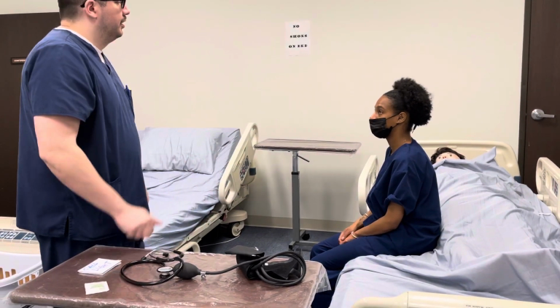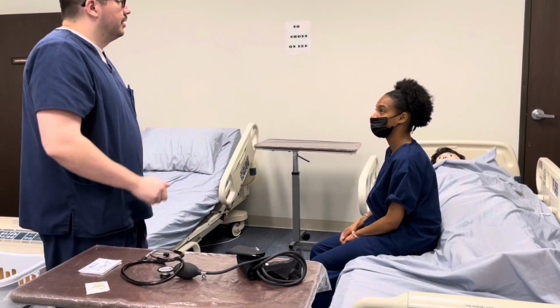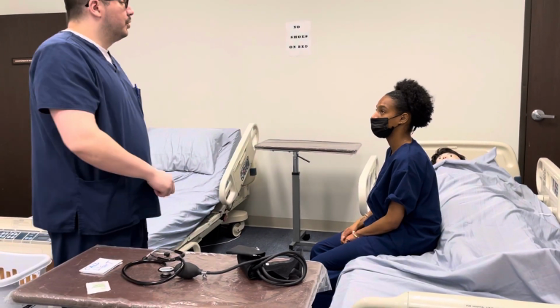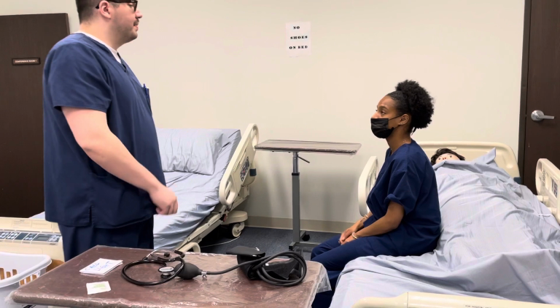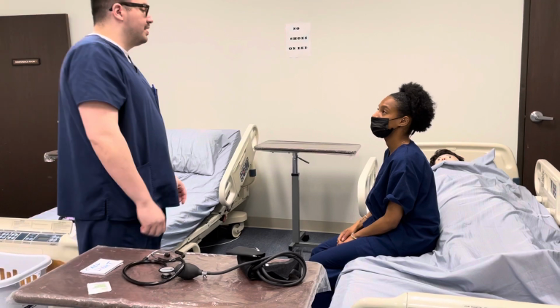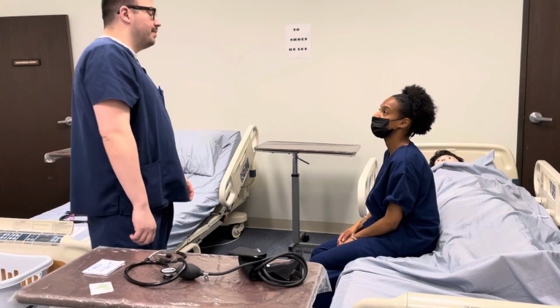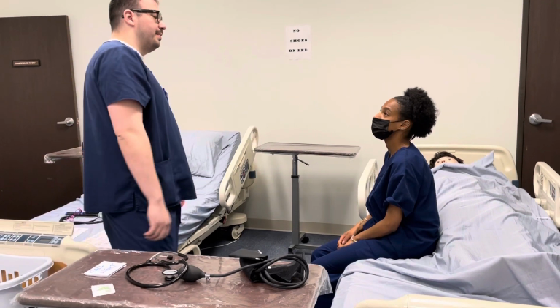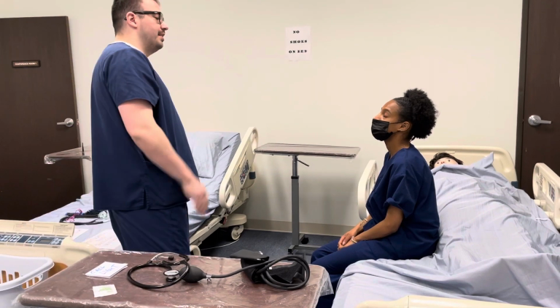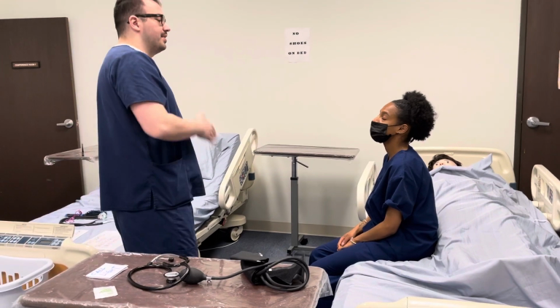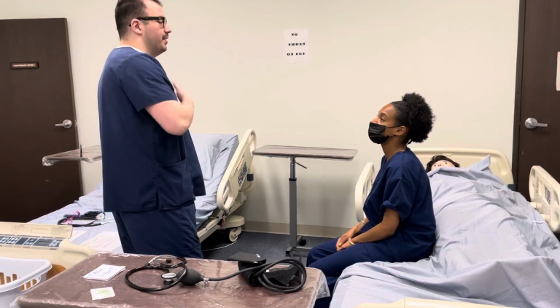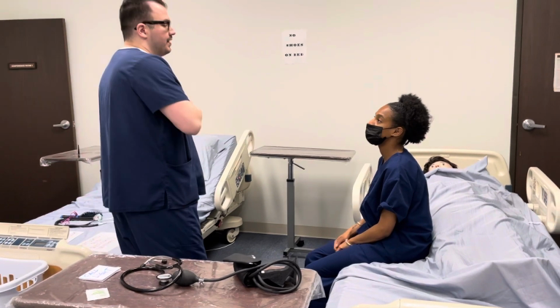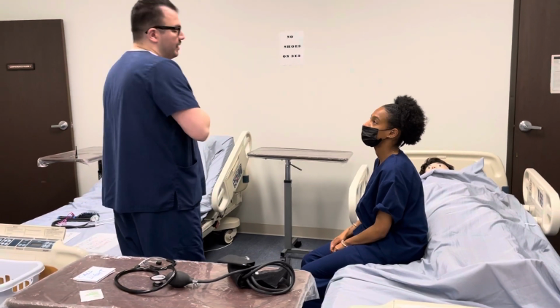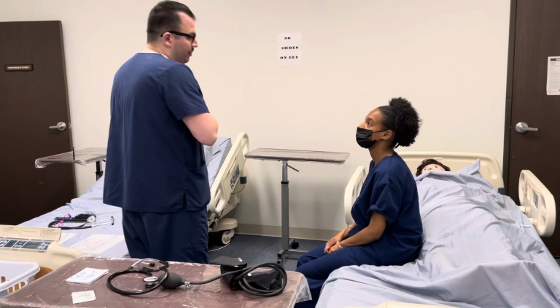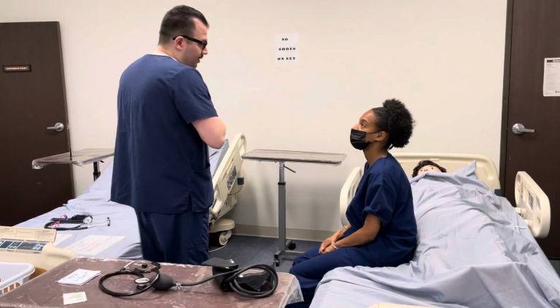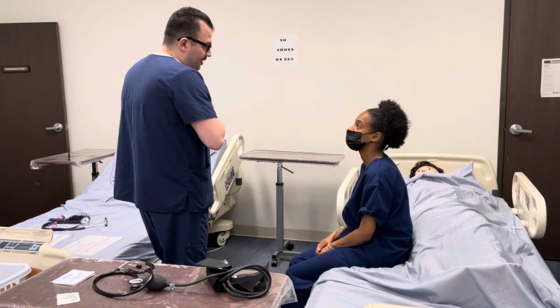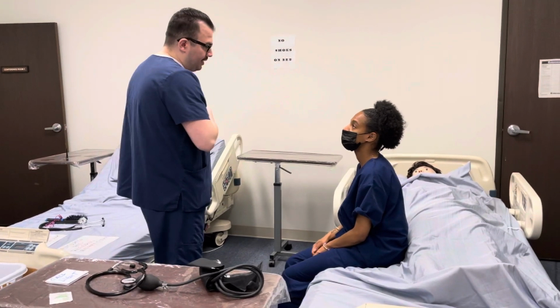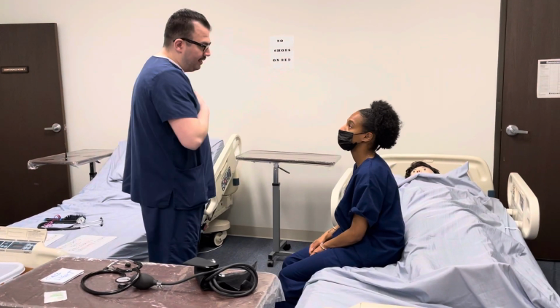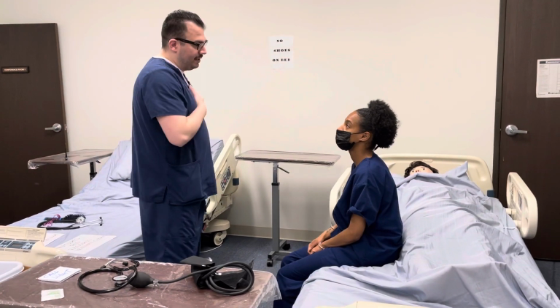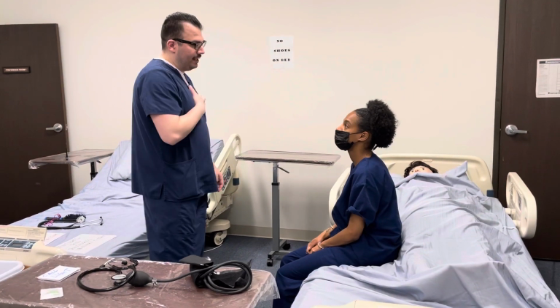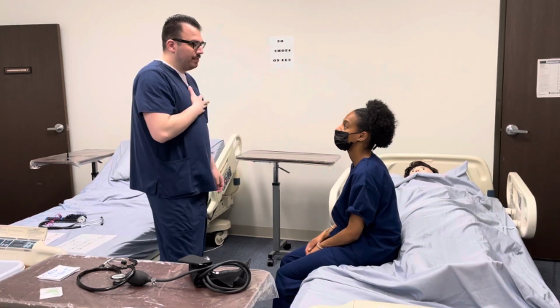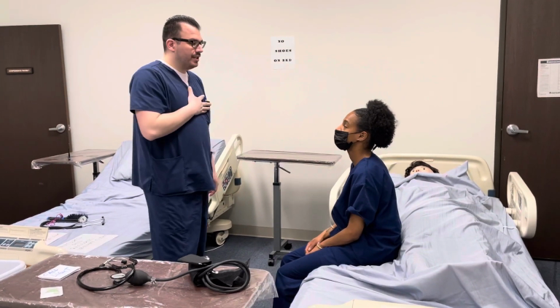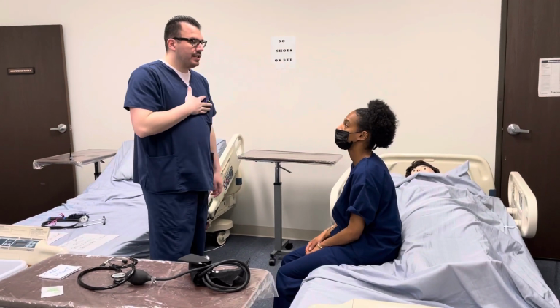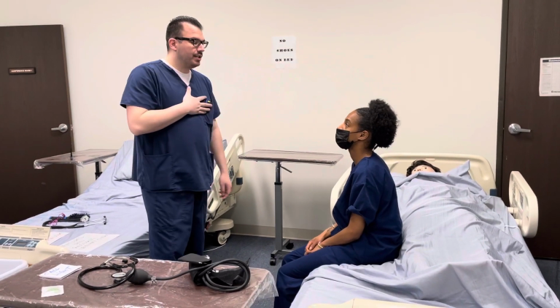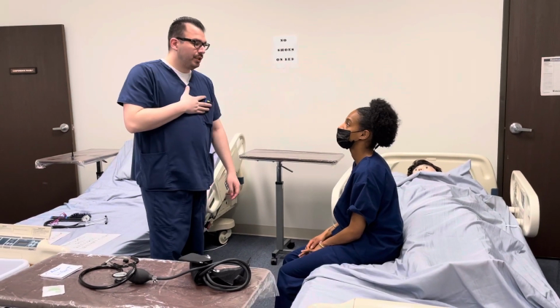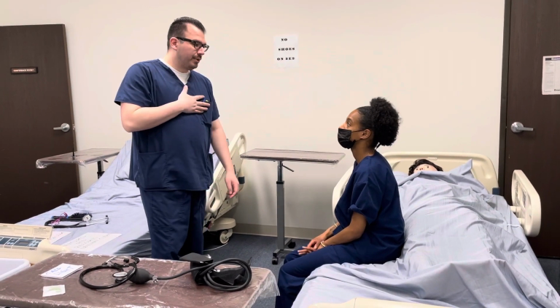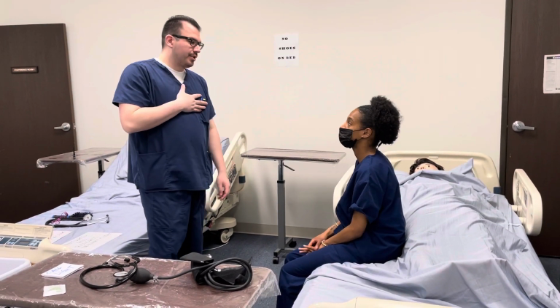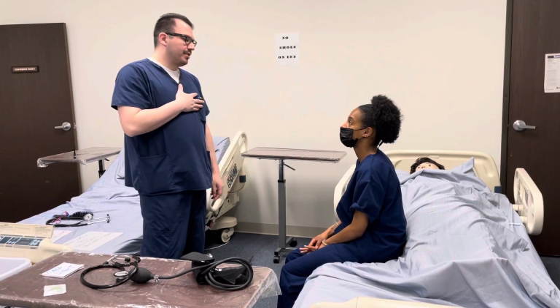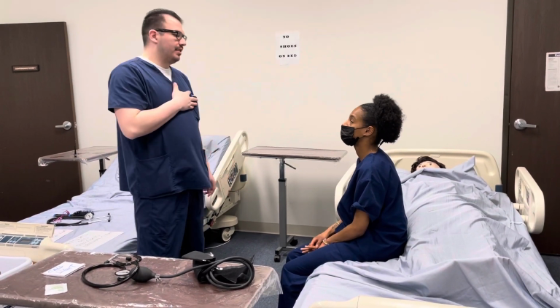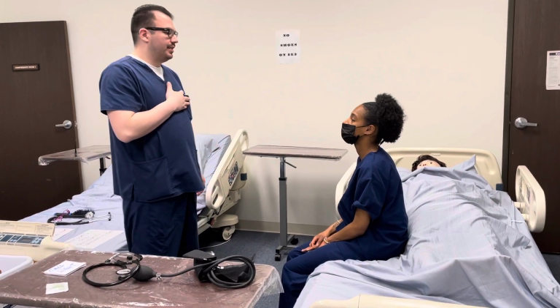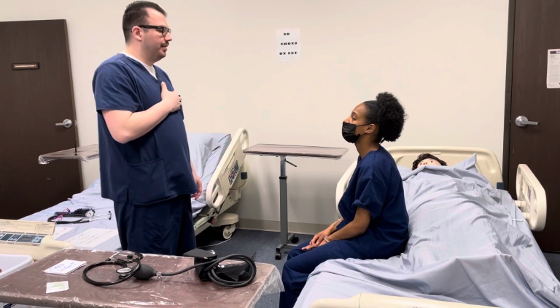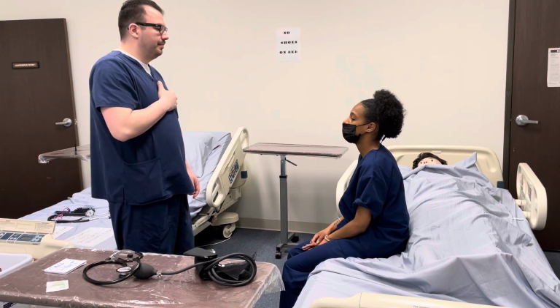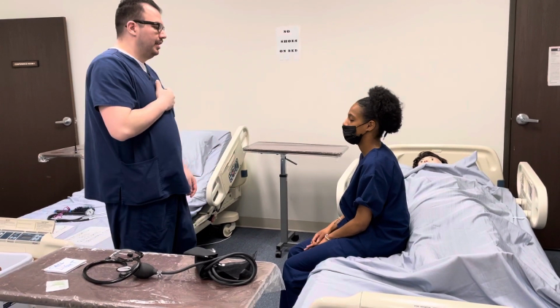Good morning, Mrs. Smith. My name is Chris. I'm going to be your CNA today, and I'm here to take your blood pressure. Is now a good time? Yes.